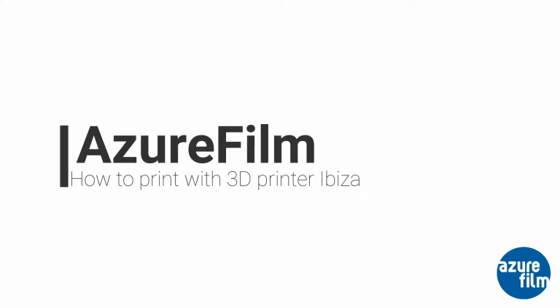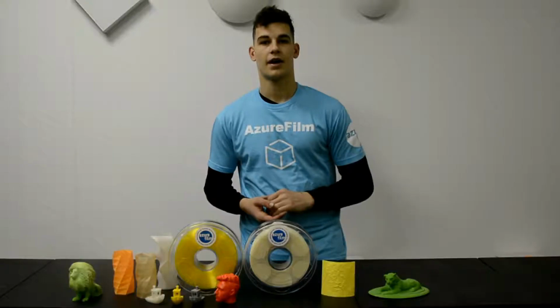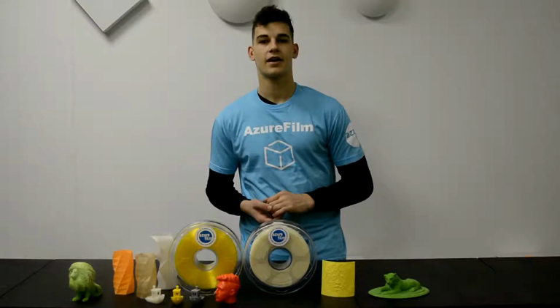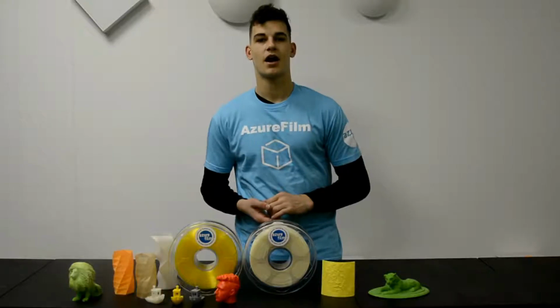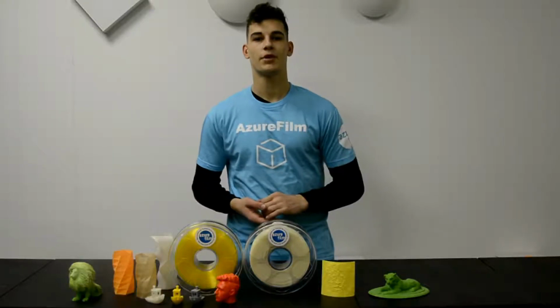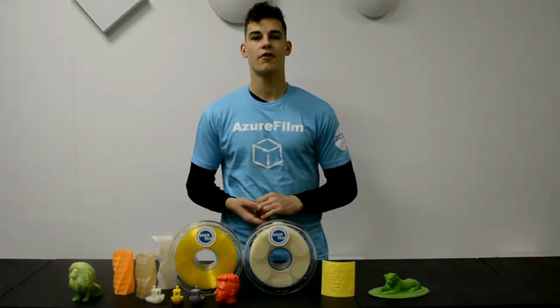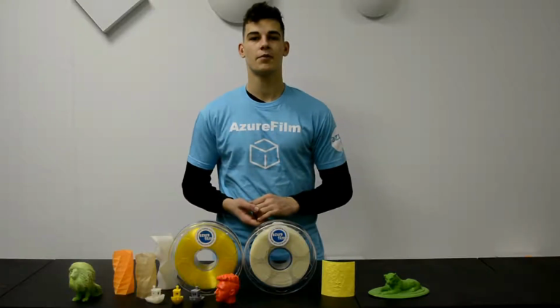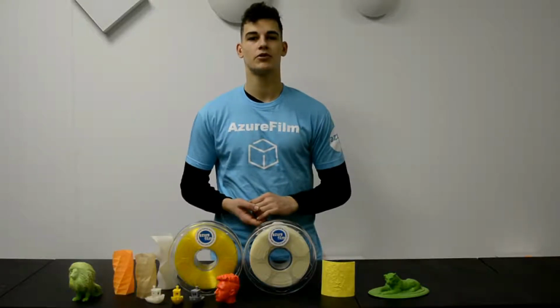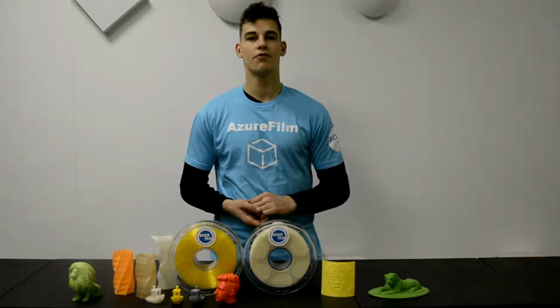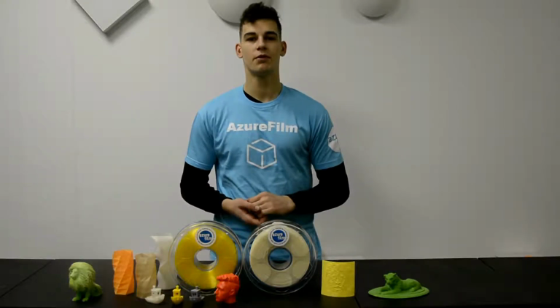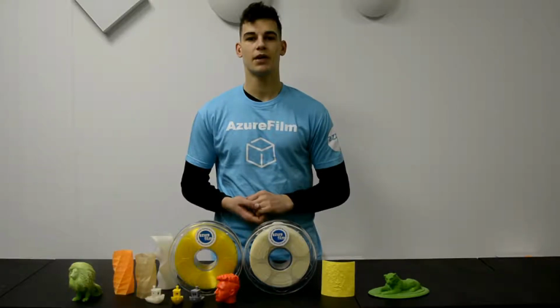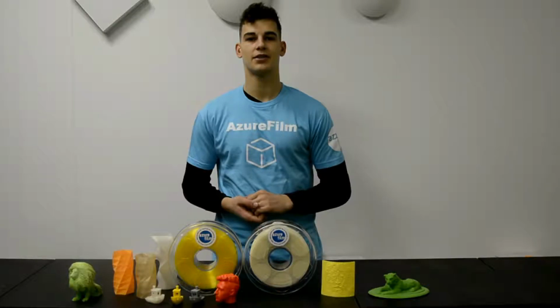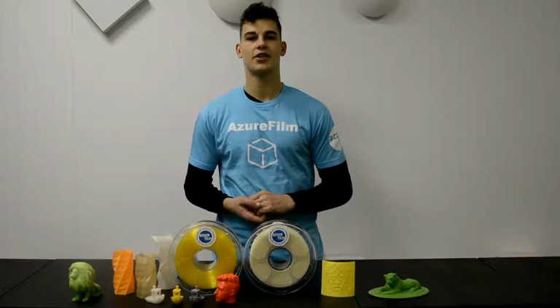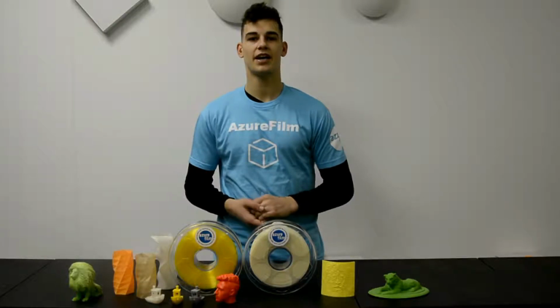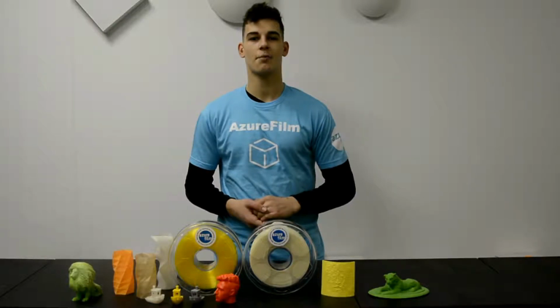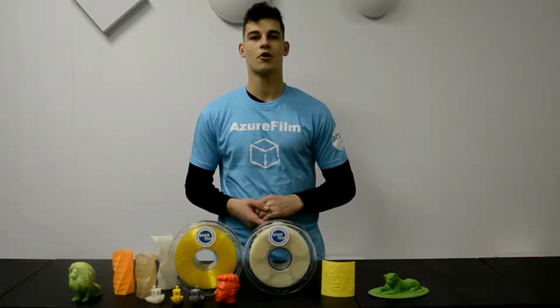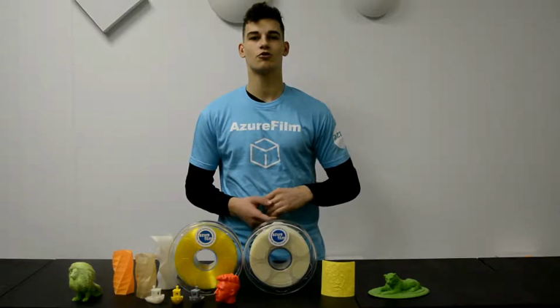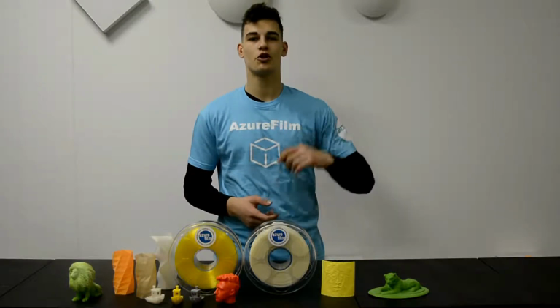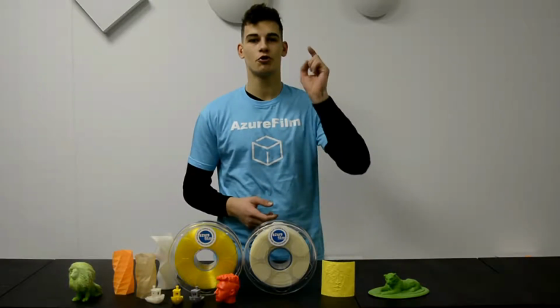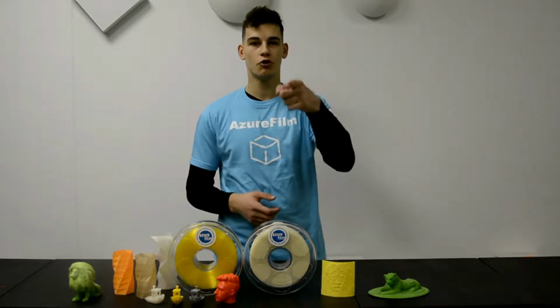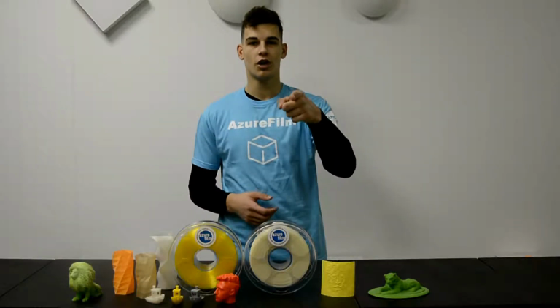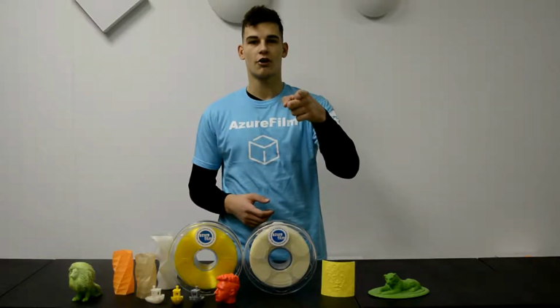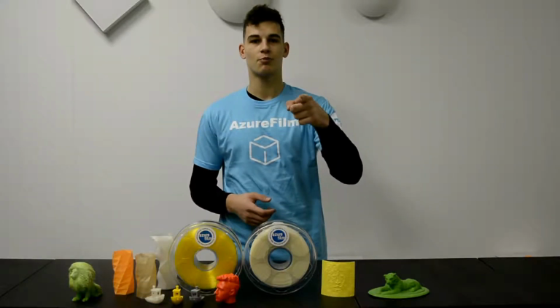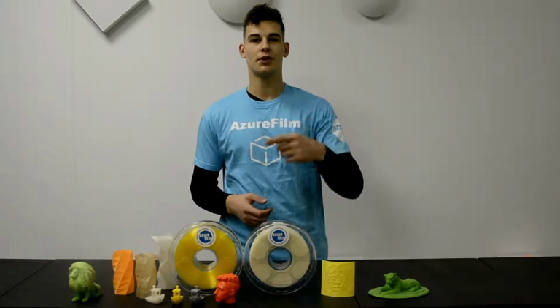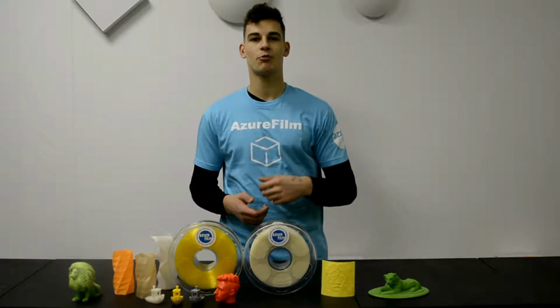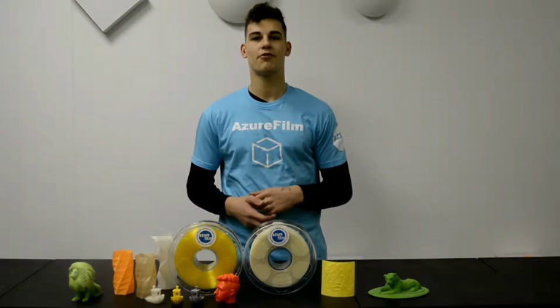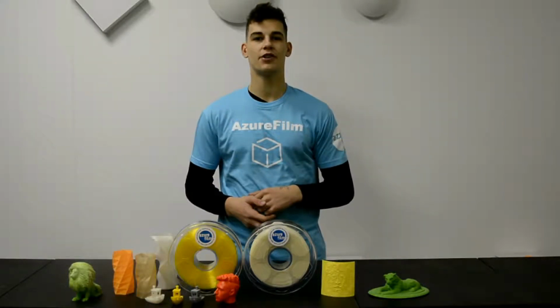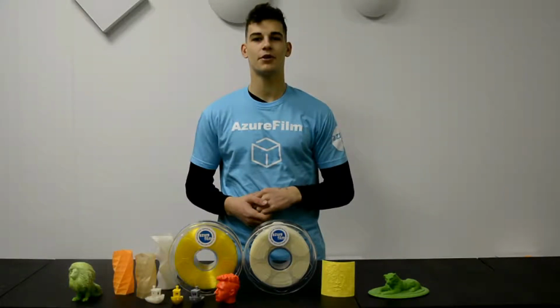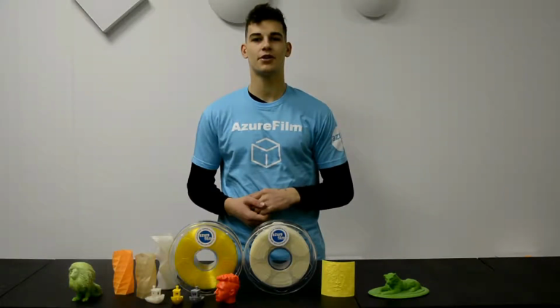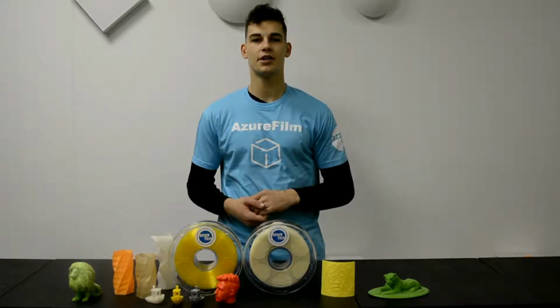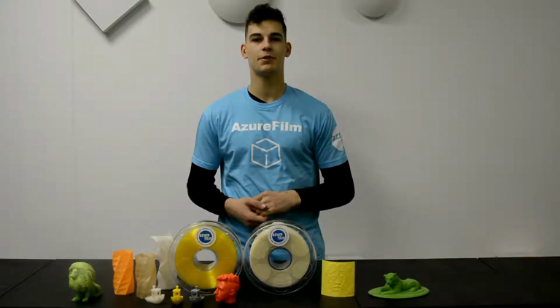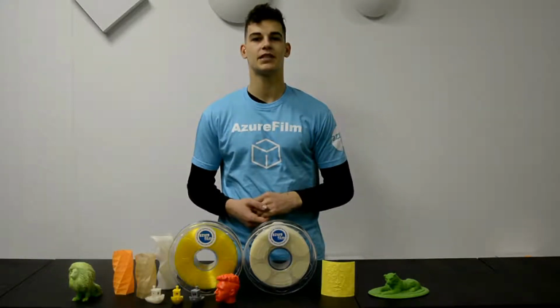Hey, I'm Ivo from AzurFilm and today I'm going to show you how to print with 3D printer Ibiza.